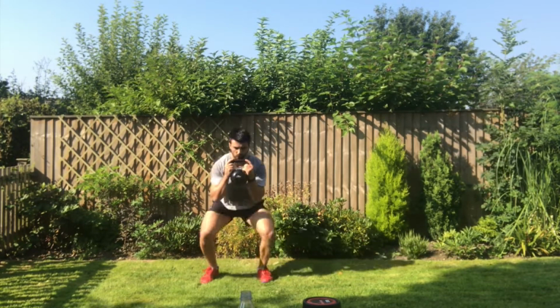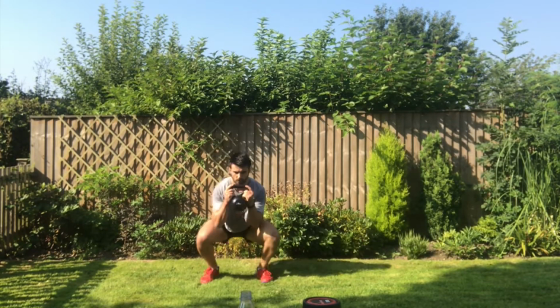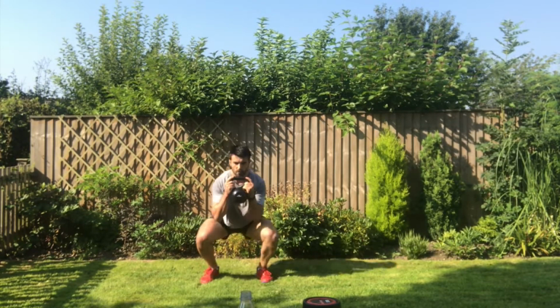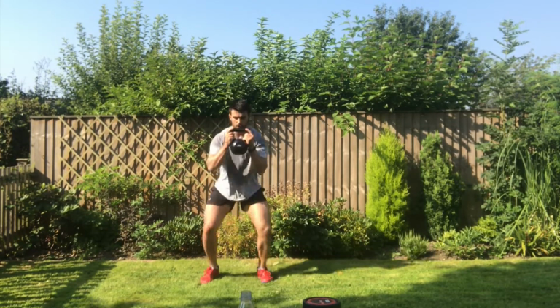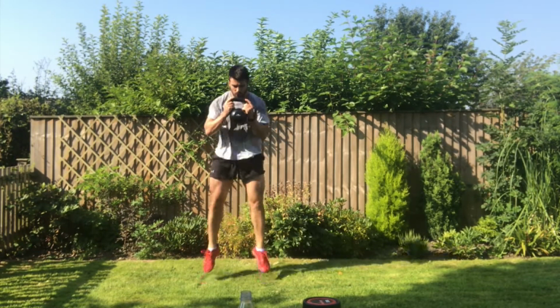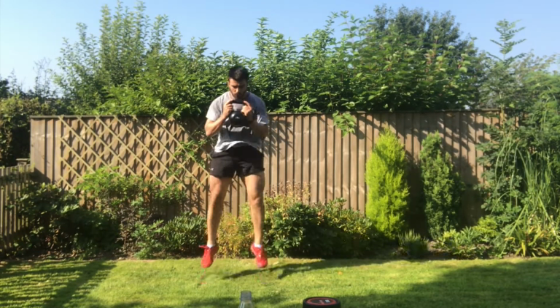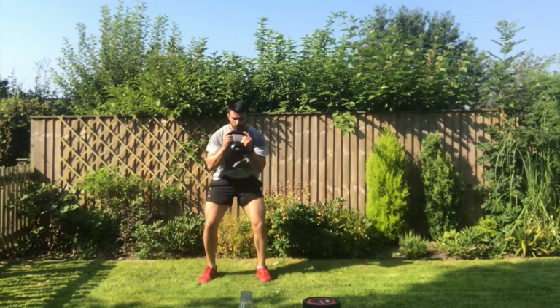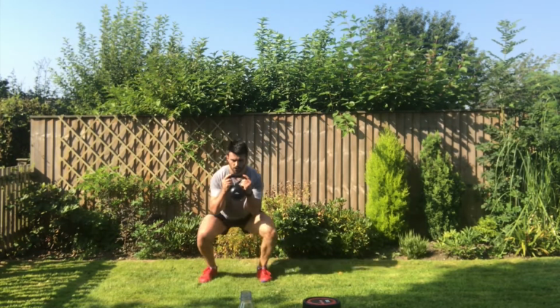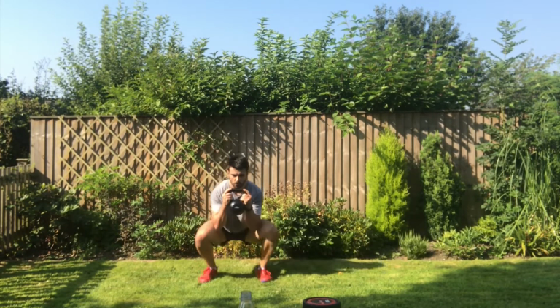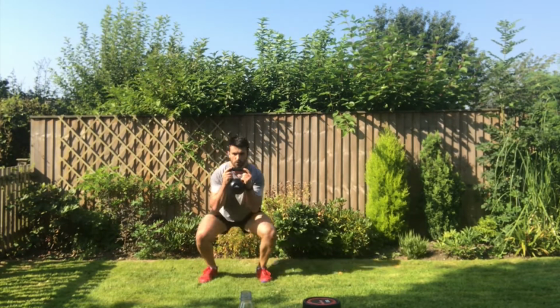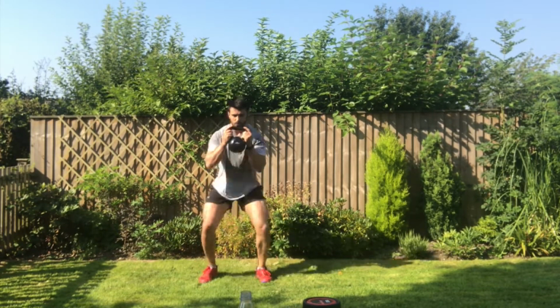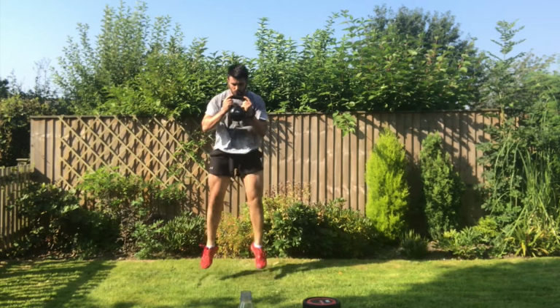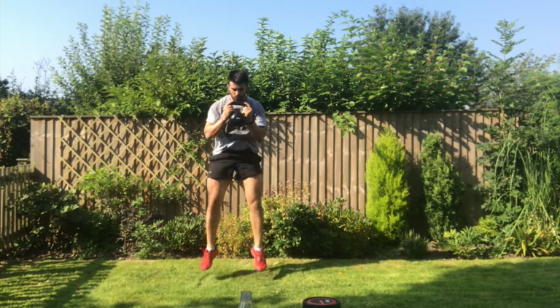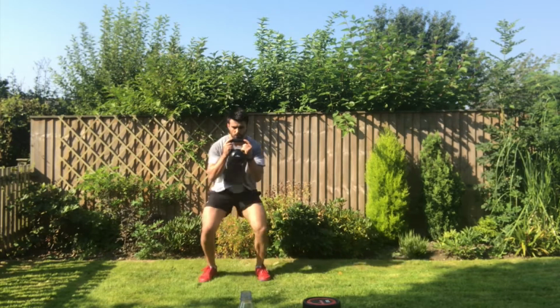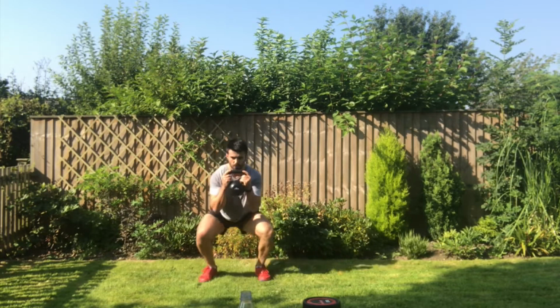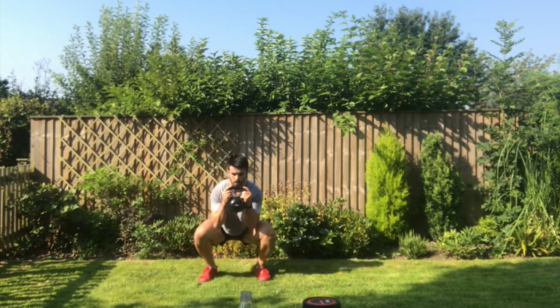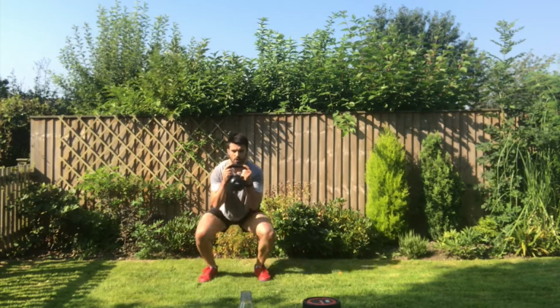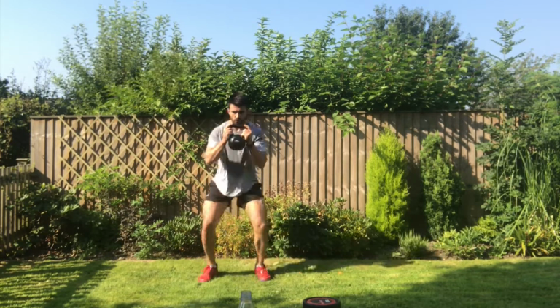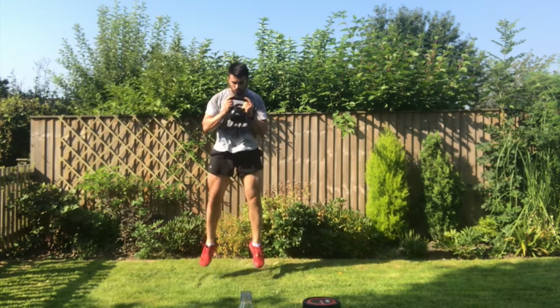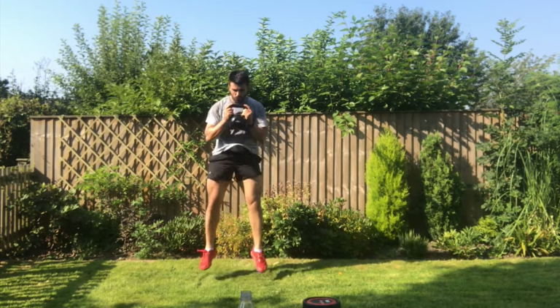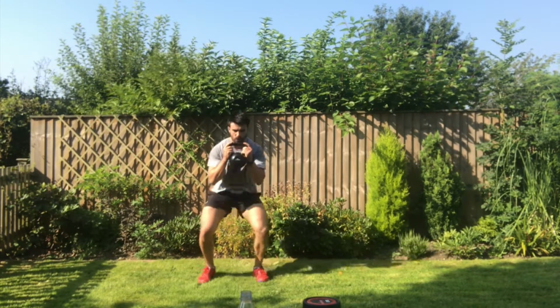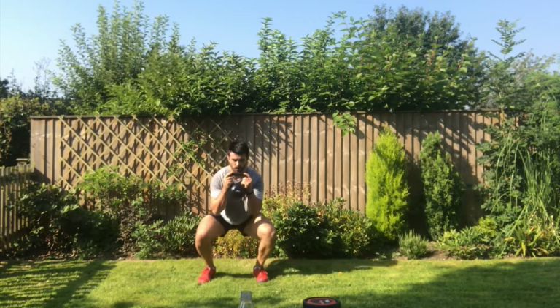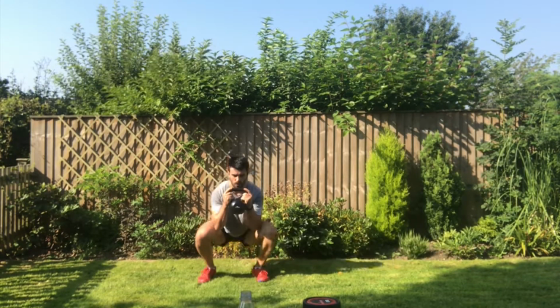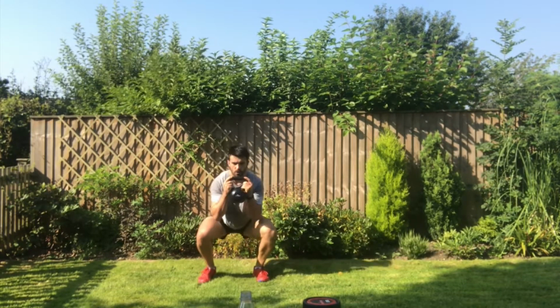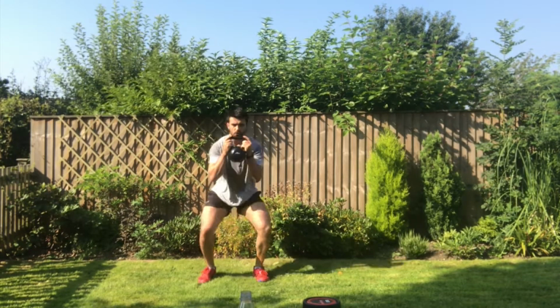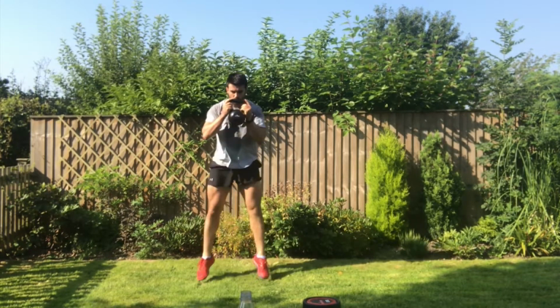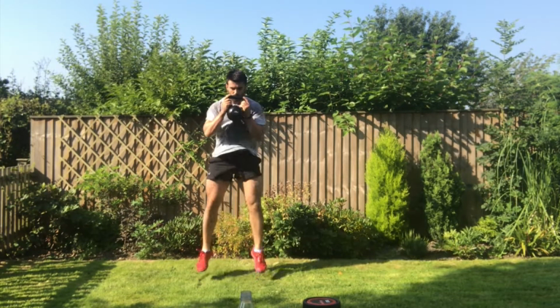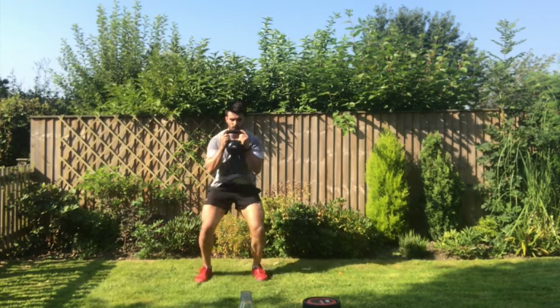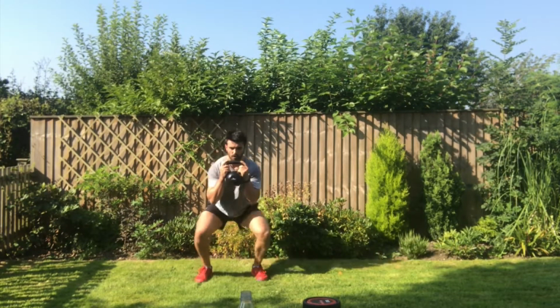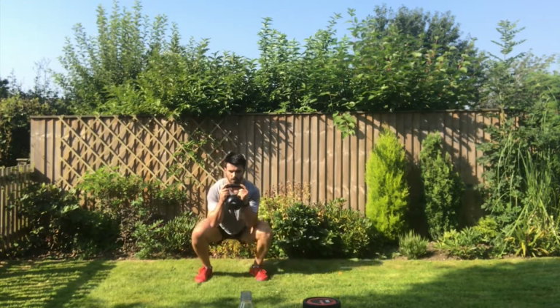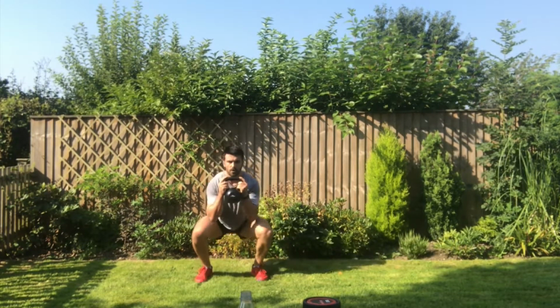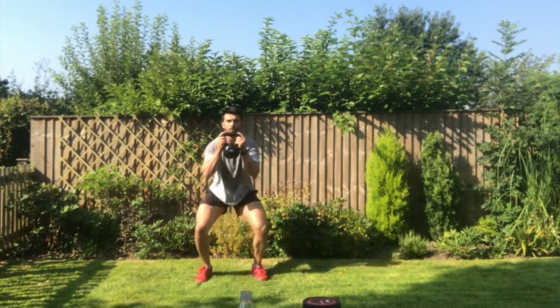Go straight into your jump squat, powering up off the floor. Exhale as you power up into the air, breathing on the way down. Exhale as you push.